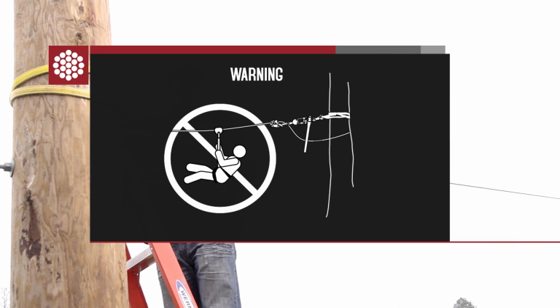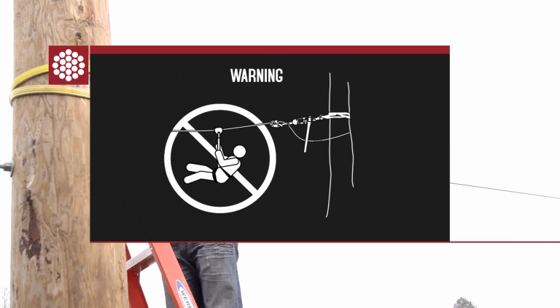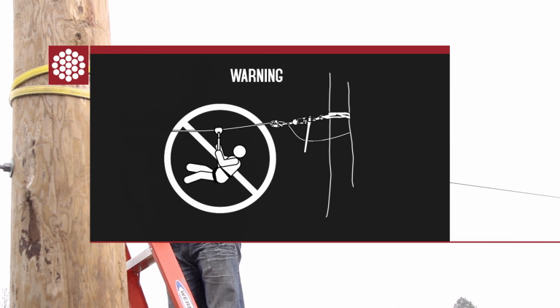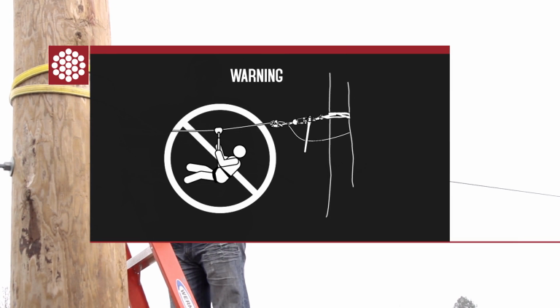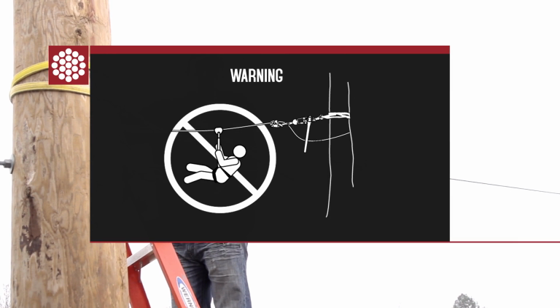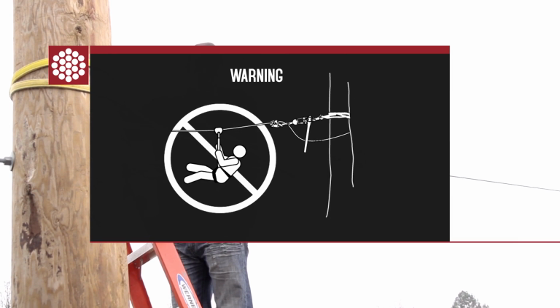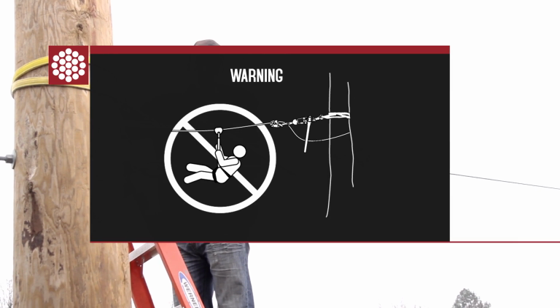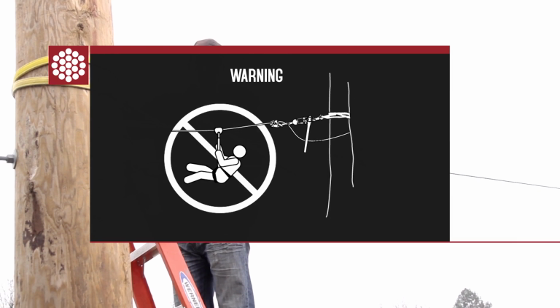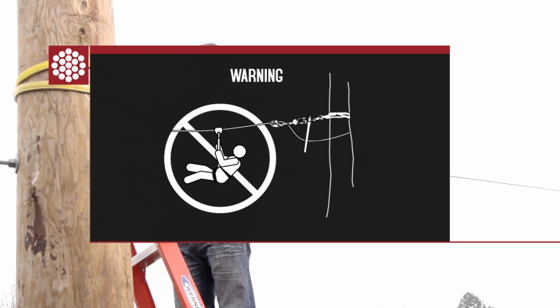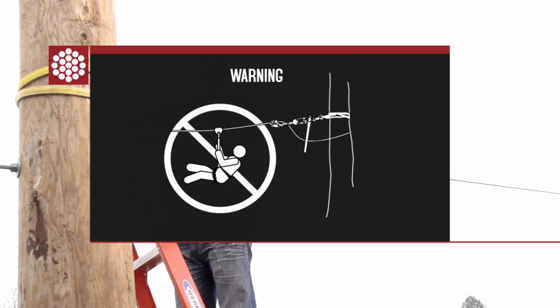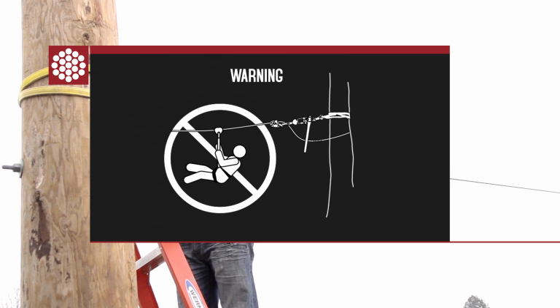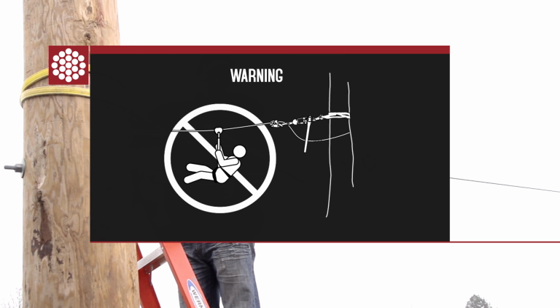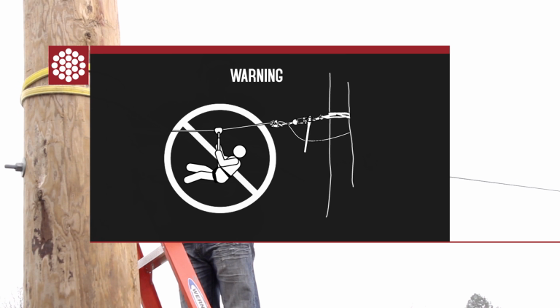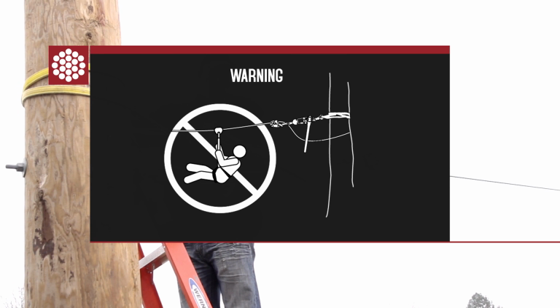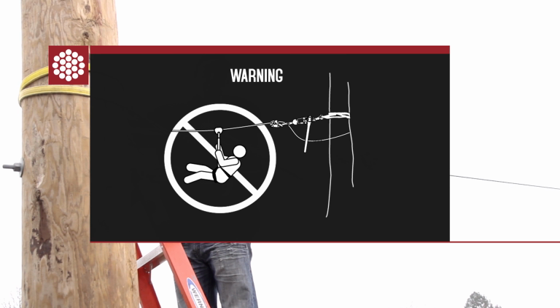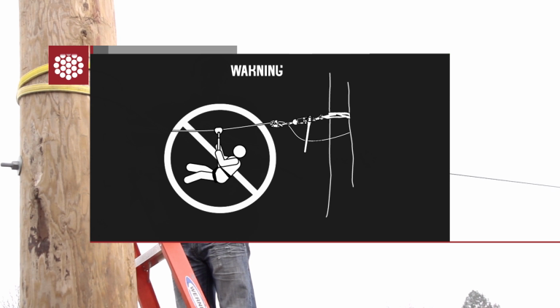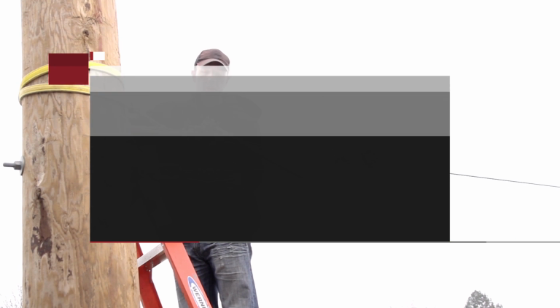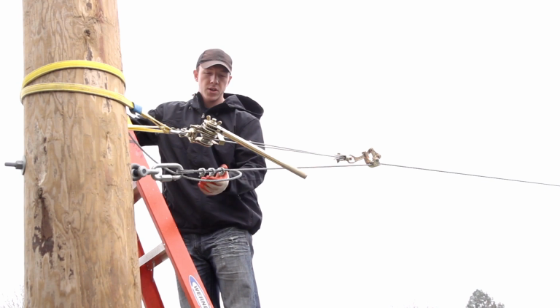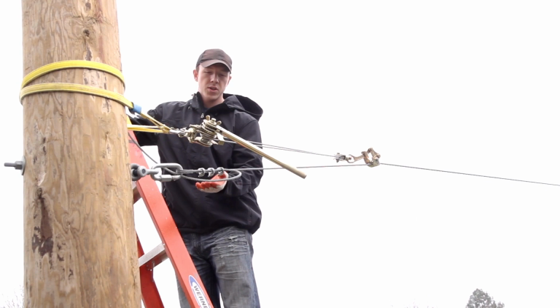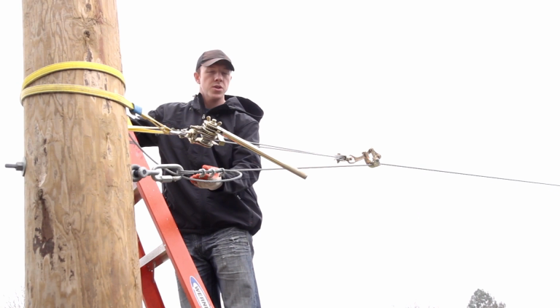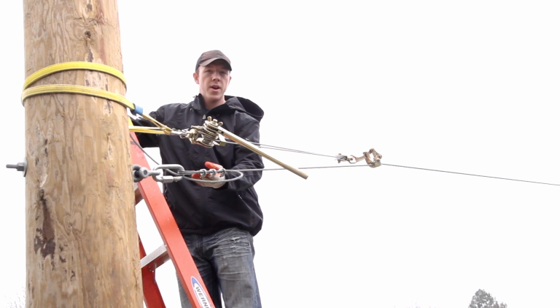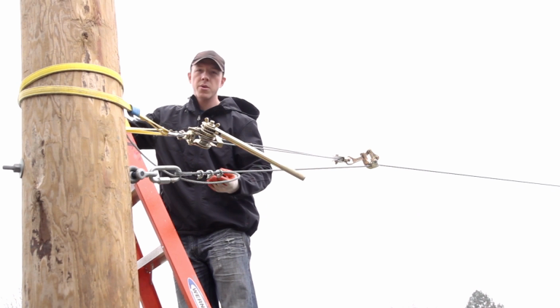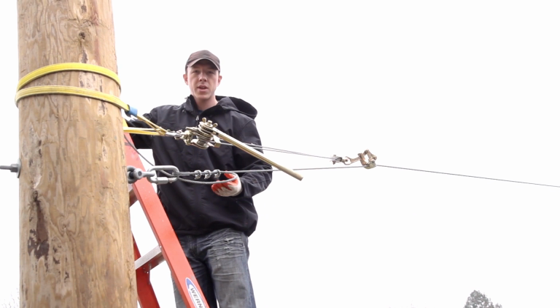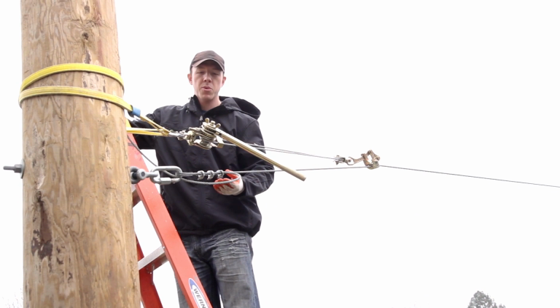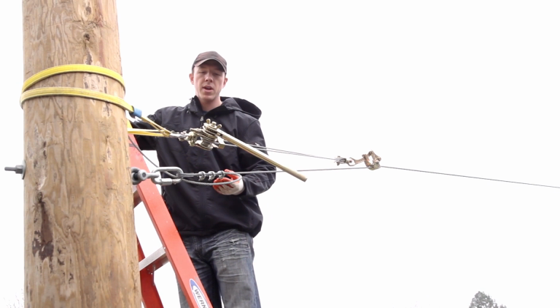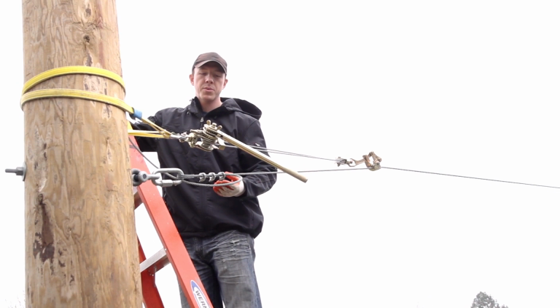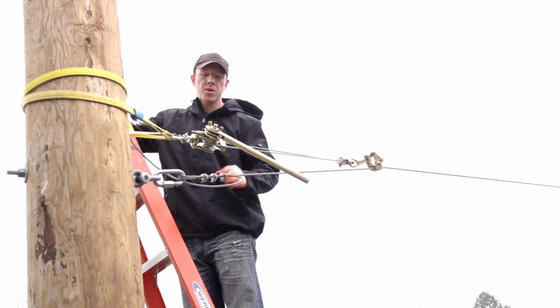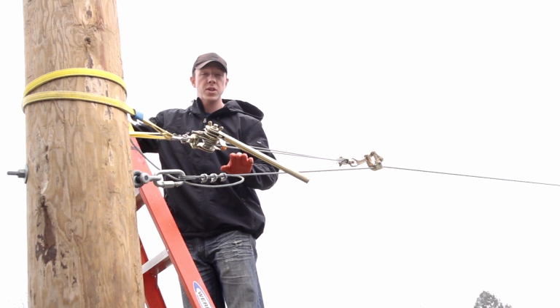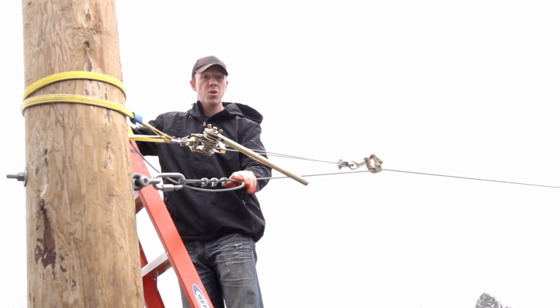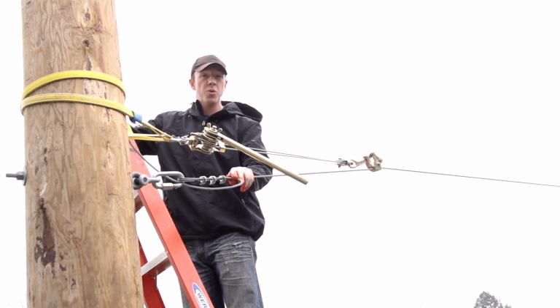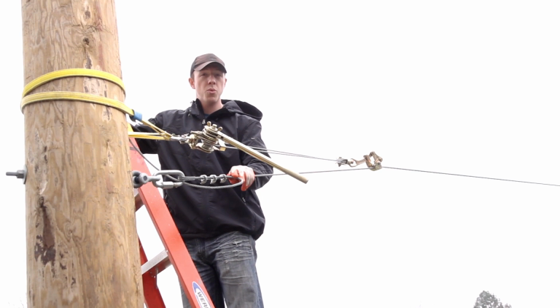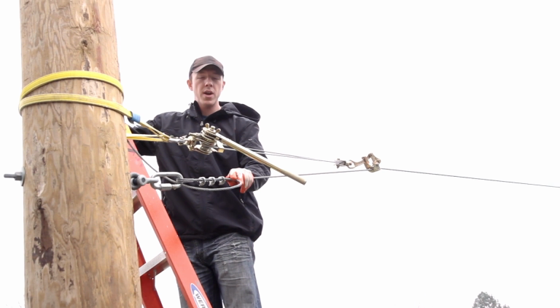So make sure your zipline is terminated, such as with this cable clamp right here, so this is what's actually holding the weight.